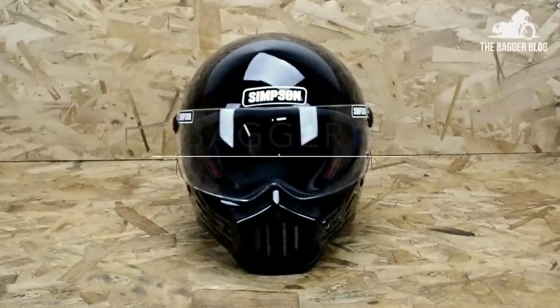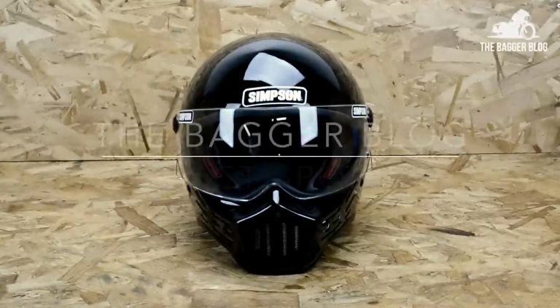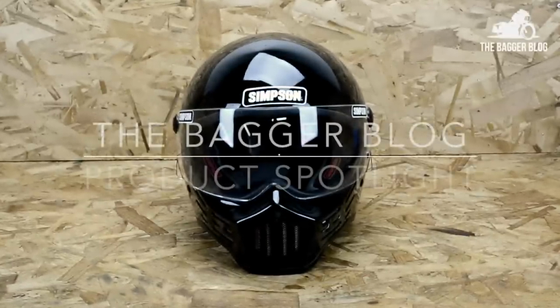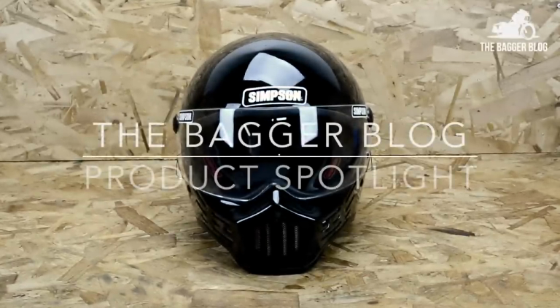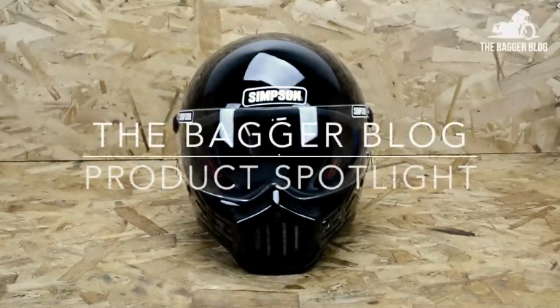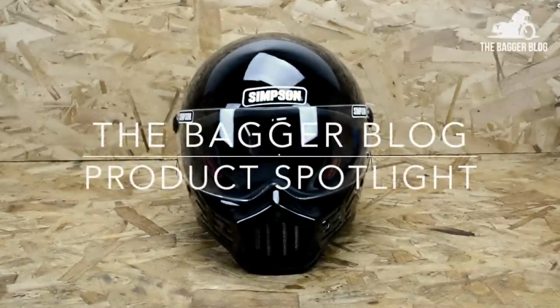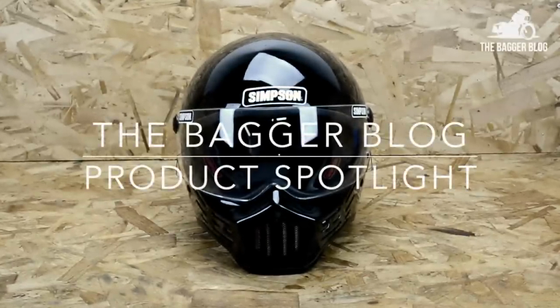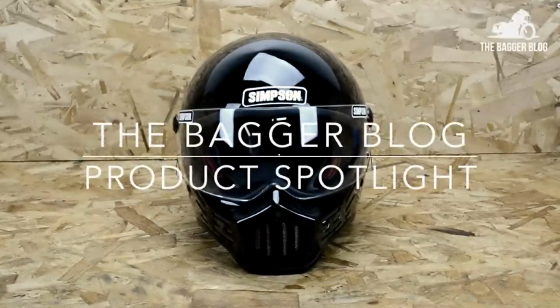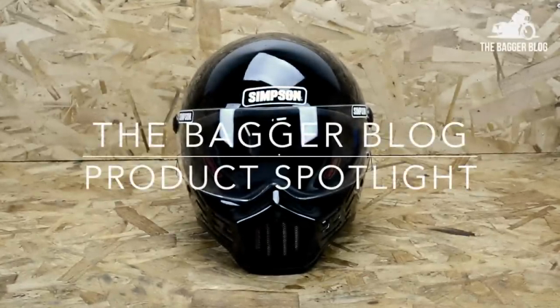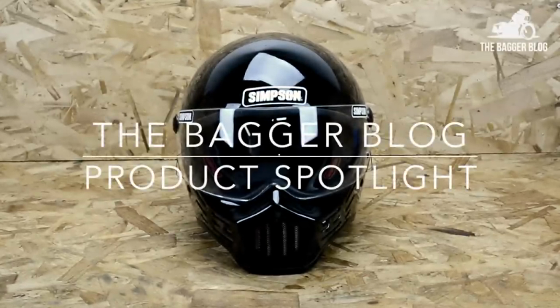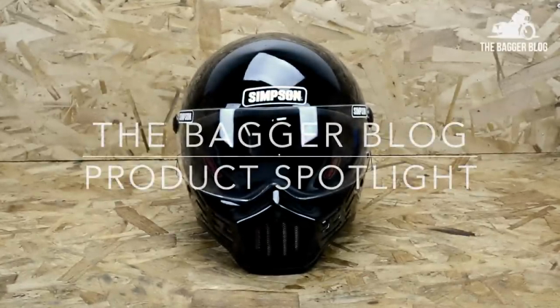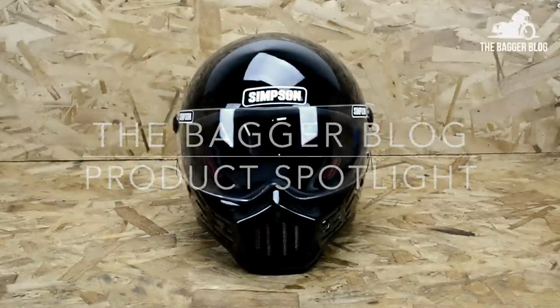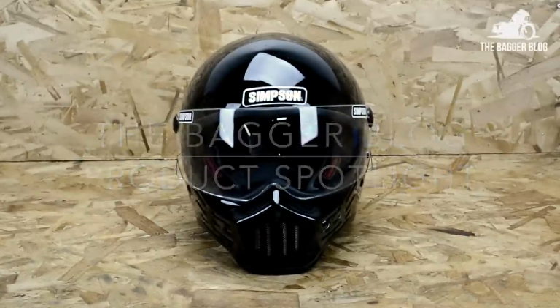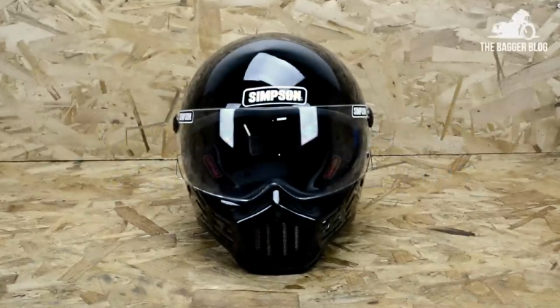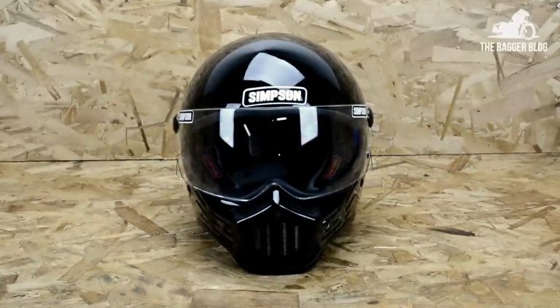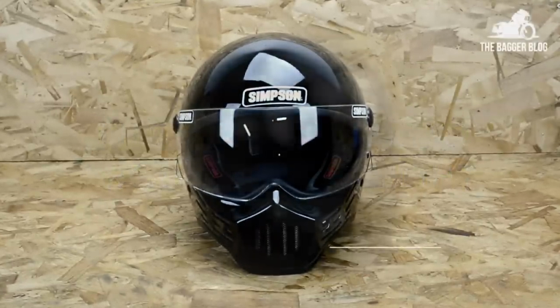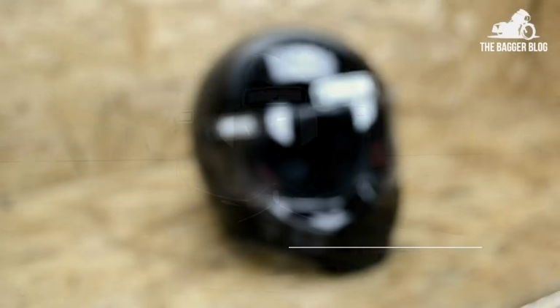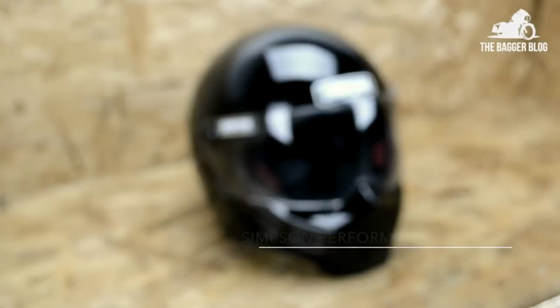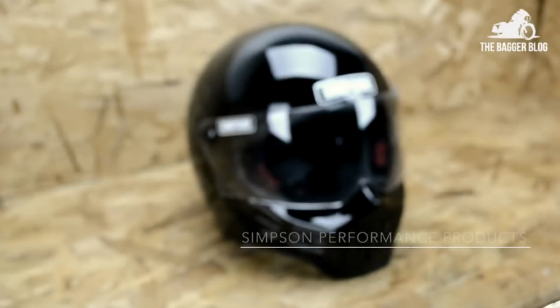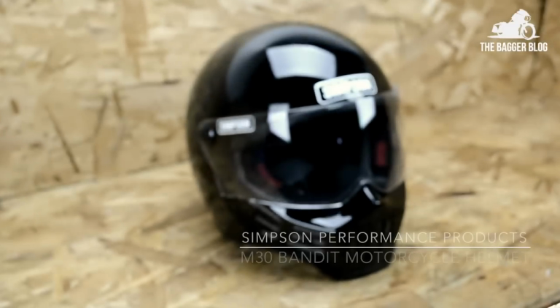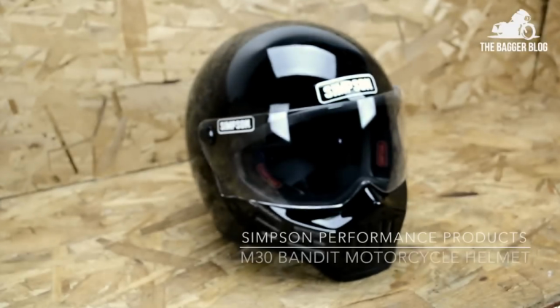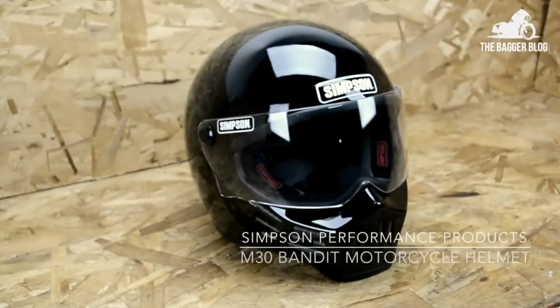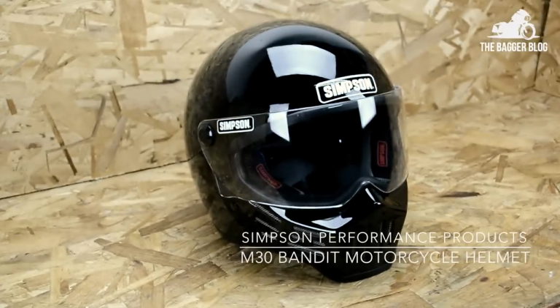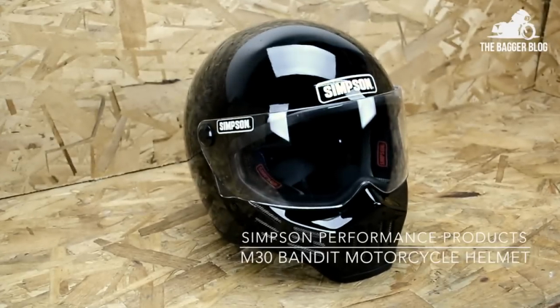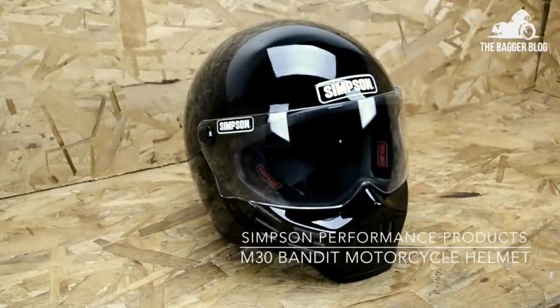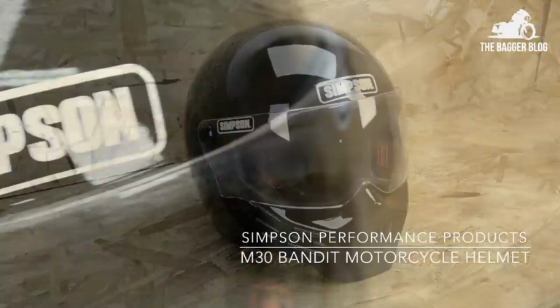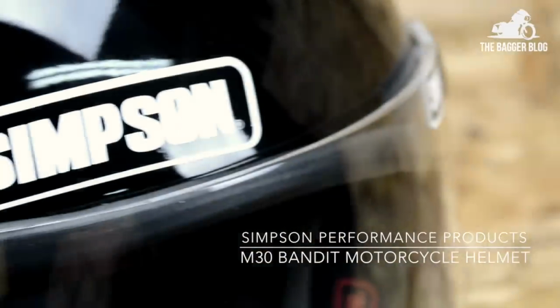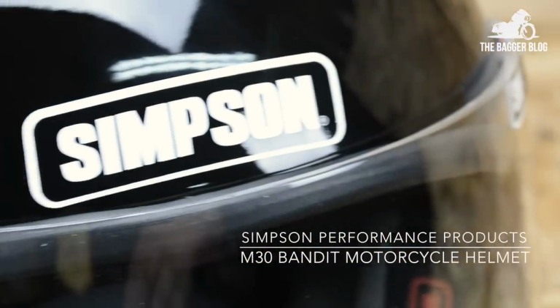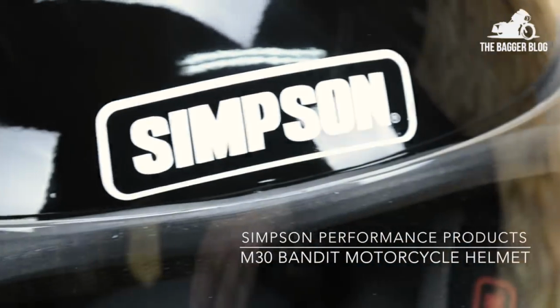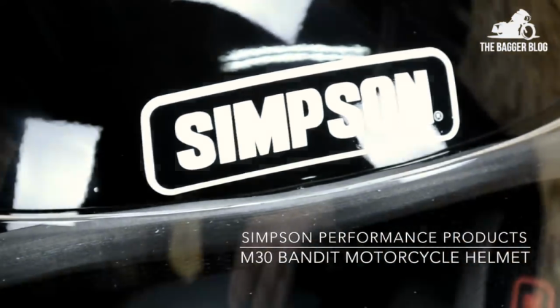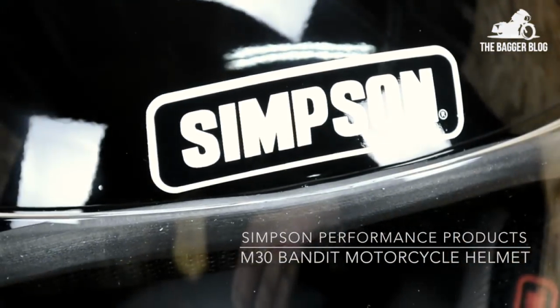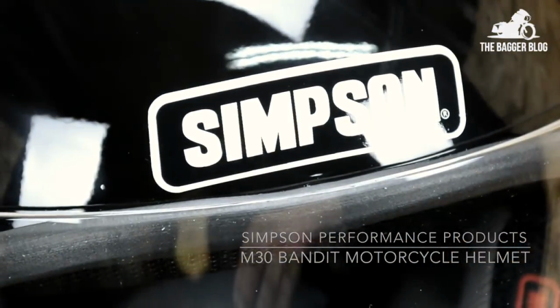Thanks for checking out this video. Vic here with The Bagger Blog, and today we're going to be looking at the wildly popular M30 Bandit by Simpson Performance Products.